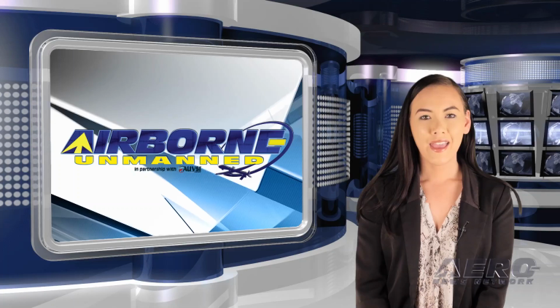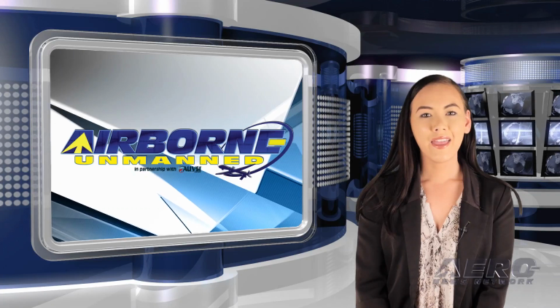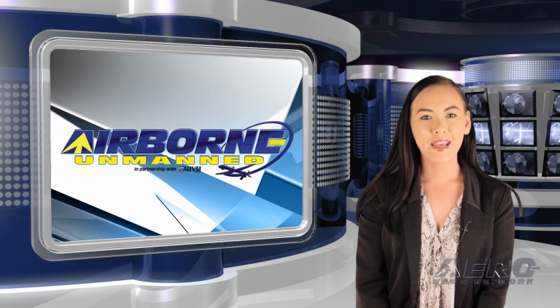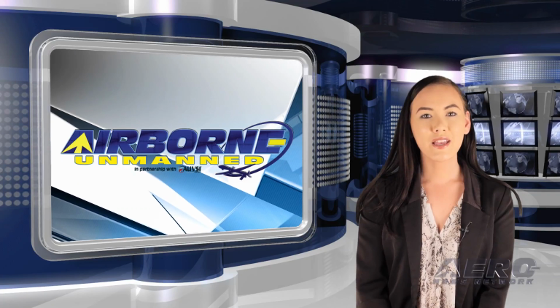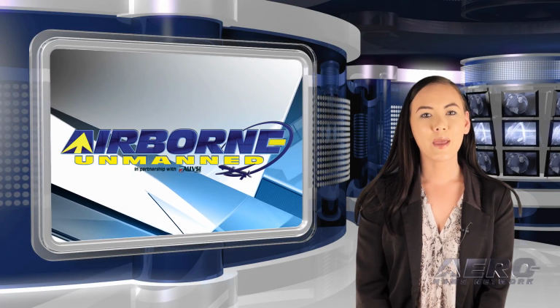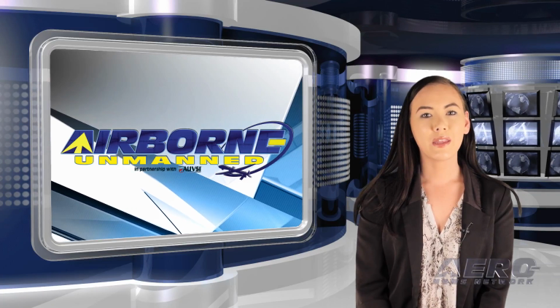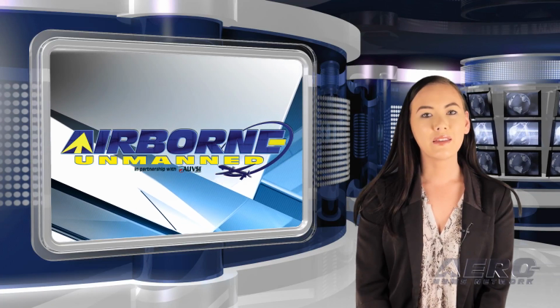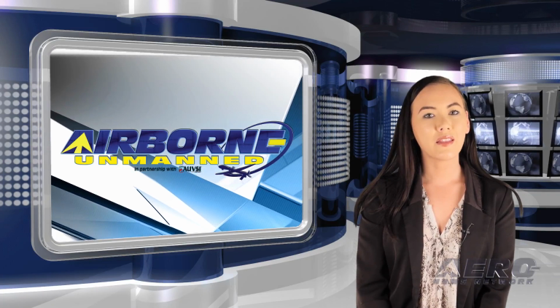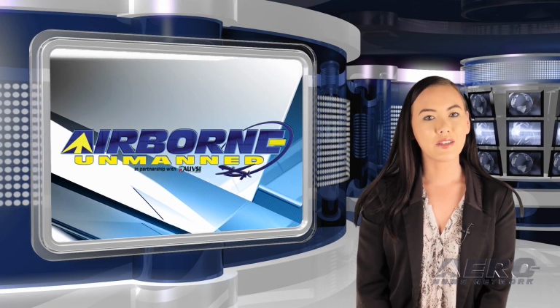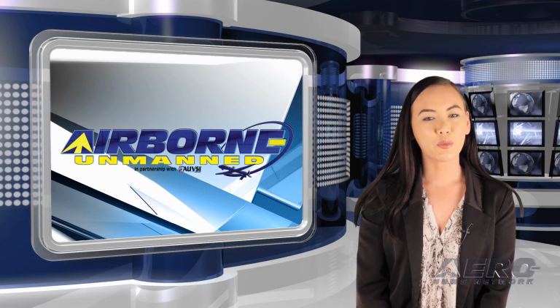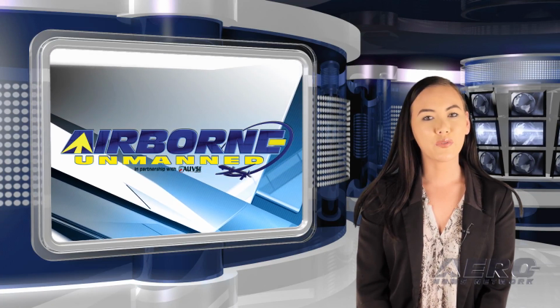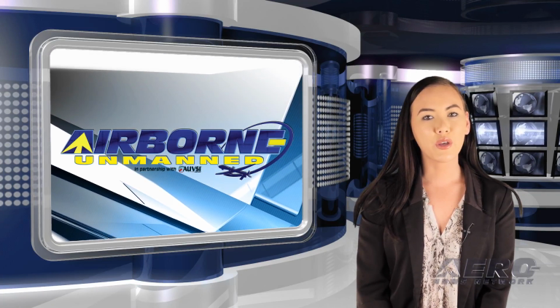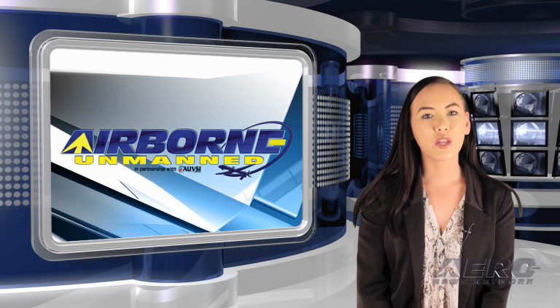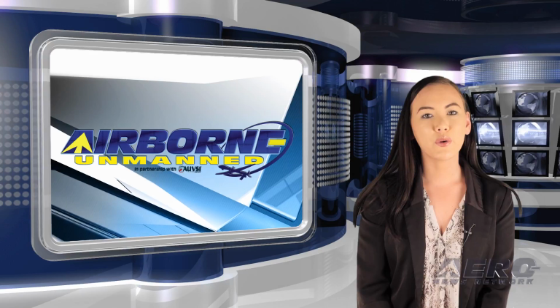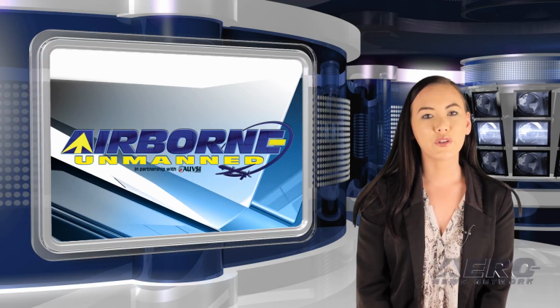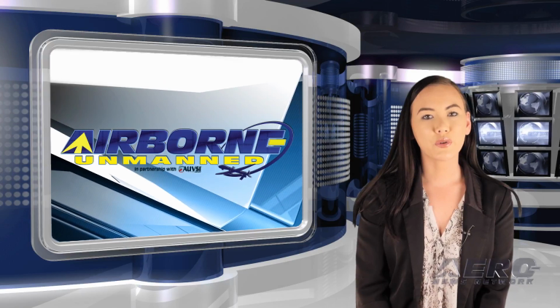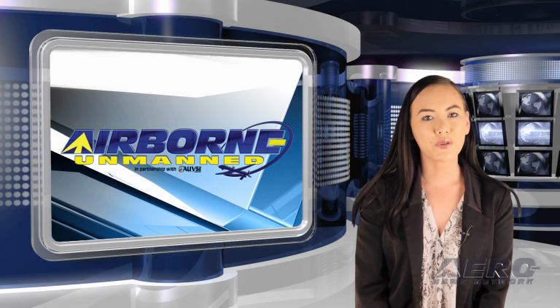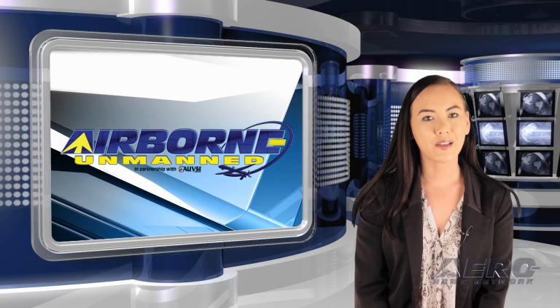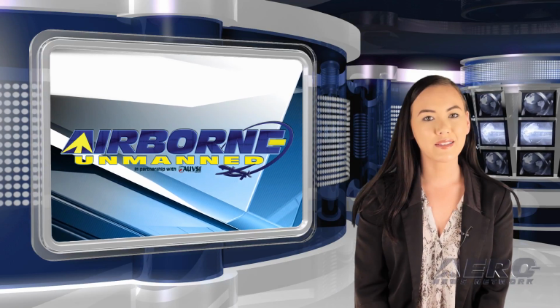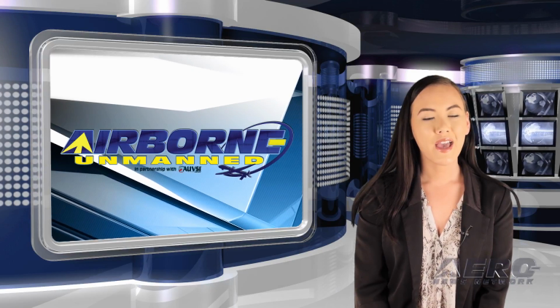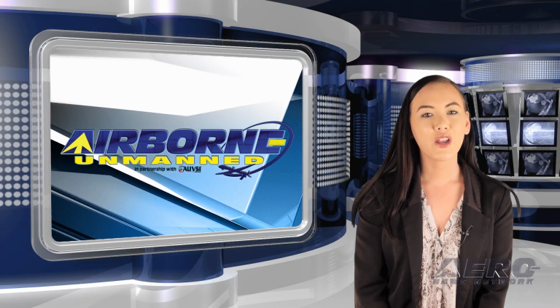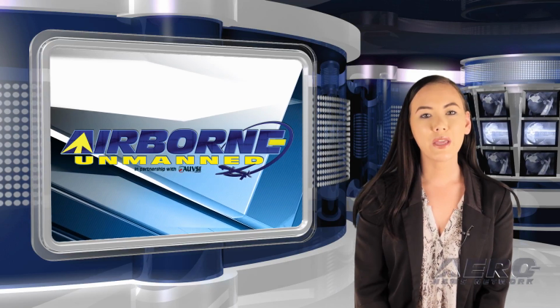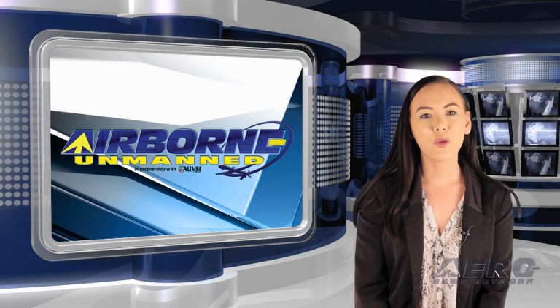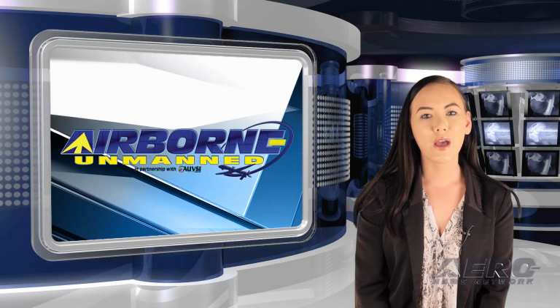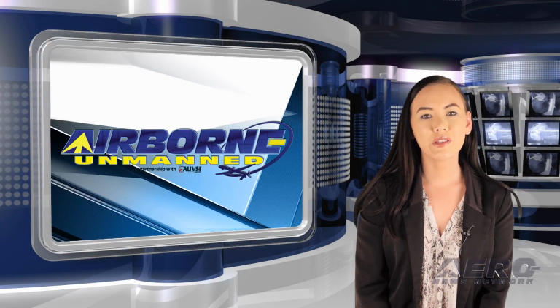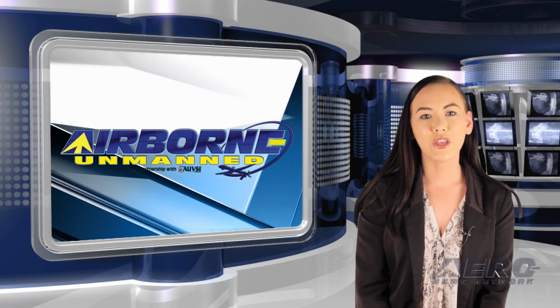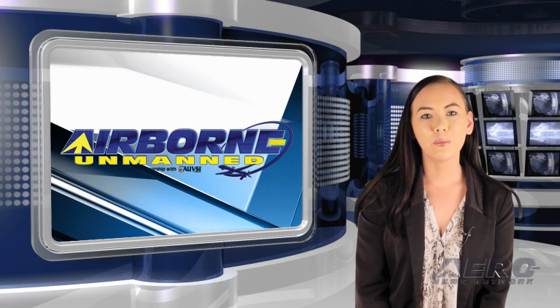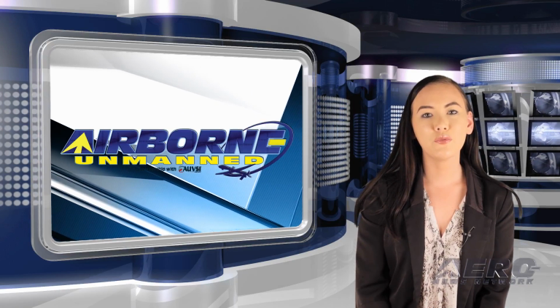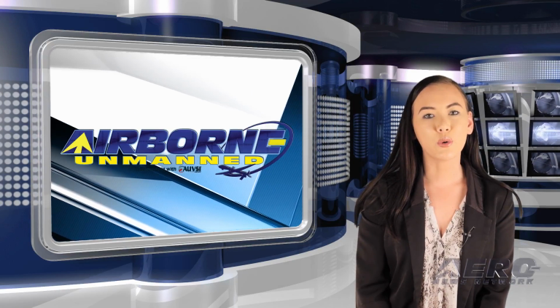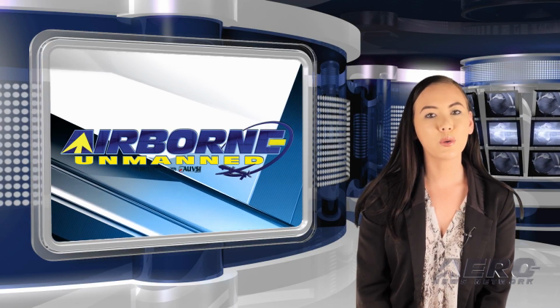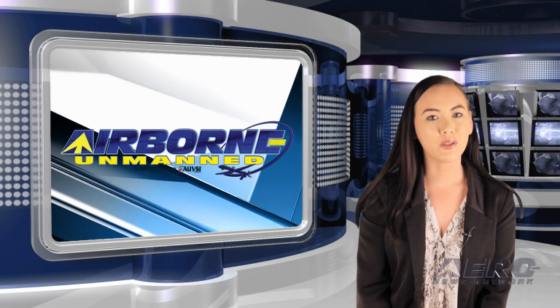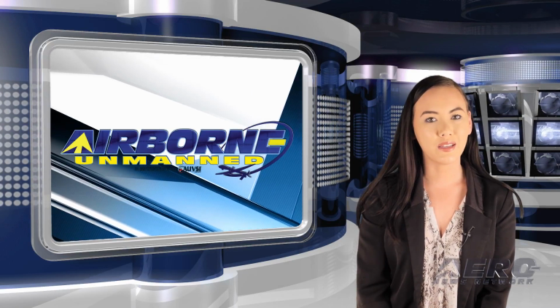In the next Unmanned Minute, let's take a brief look at a few of the shorter stories that are making the rounds of the unmanned vehicle communities.